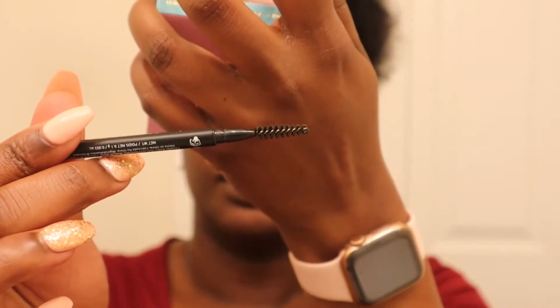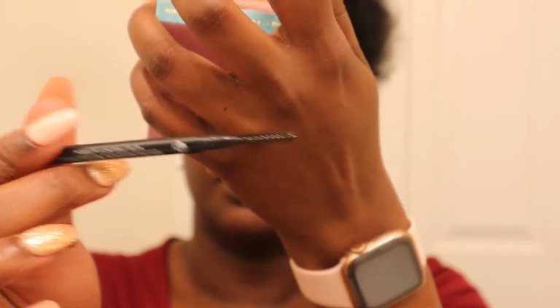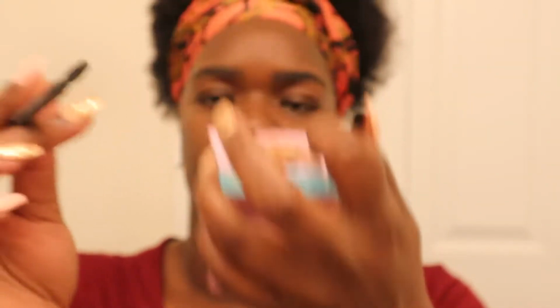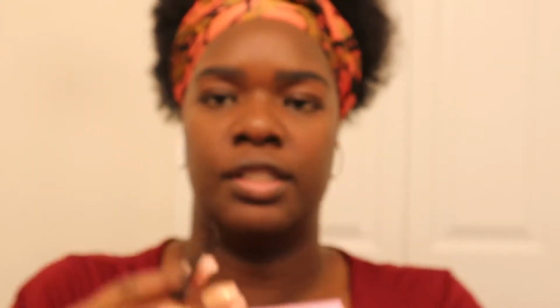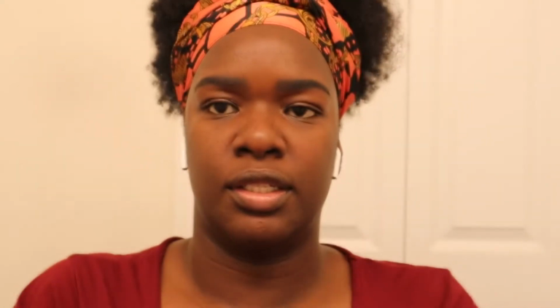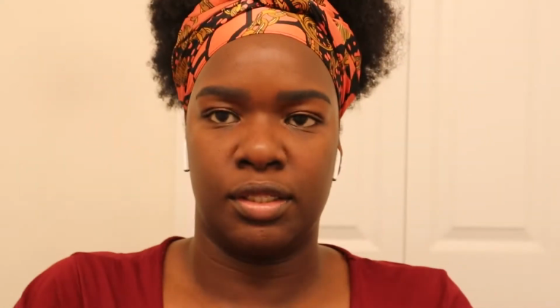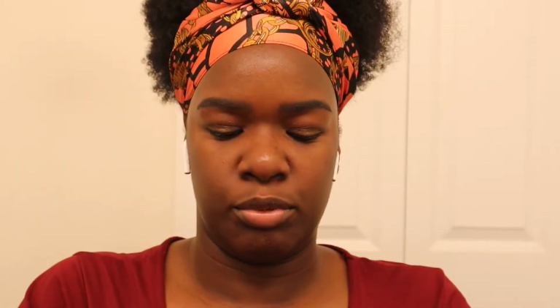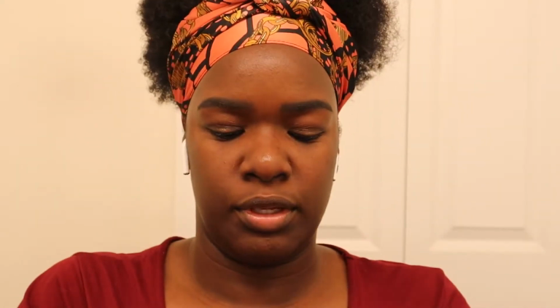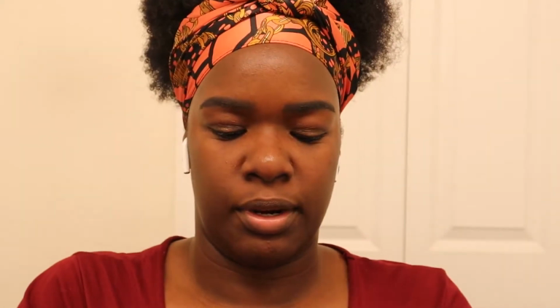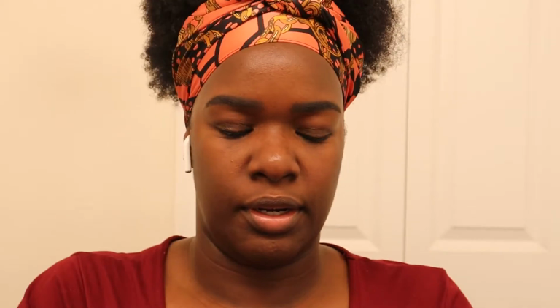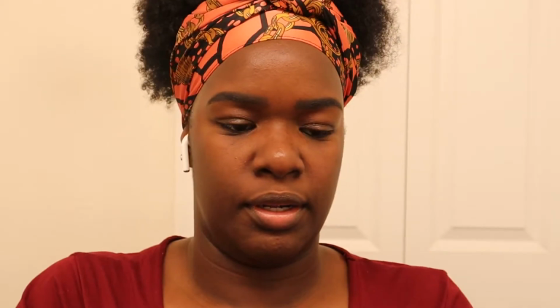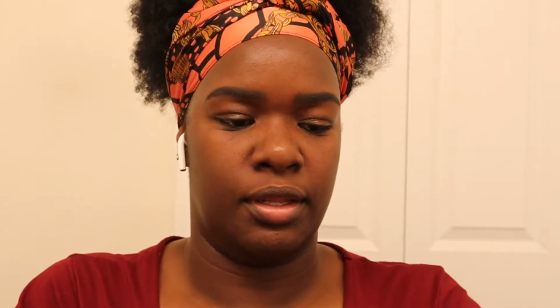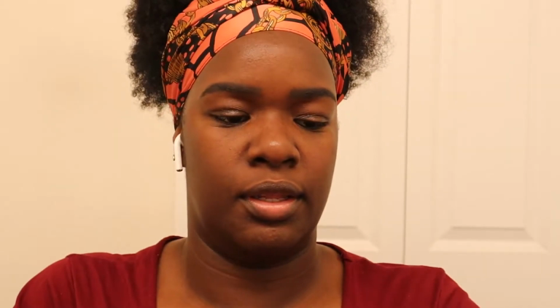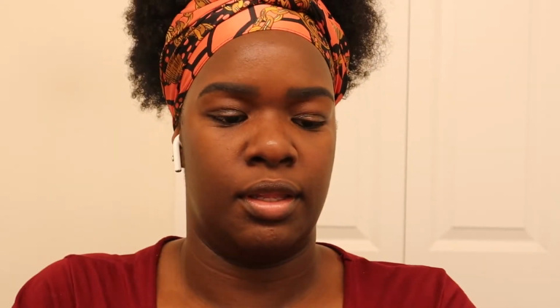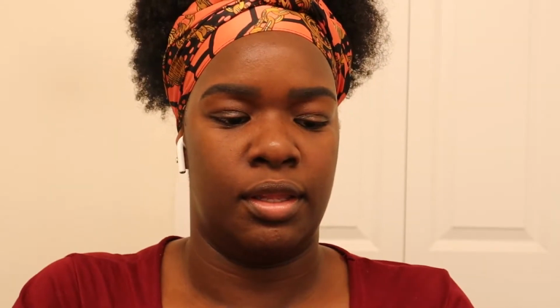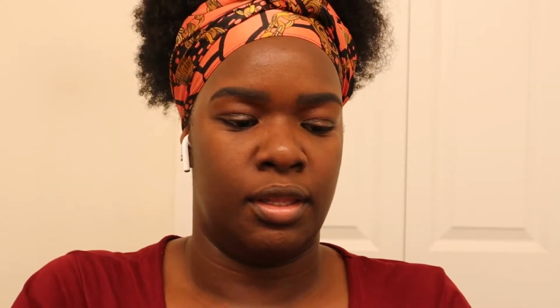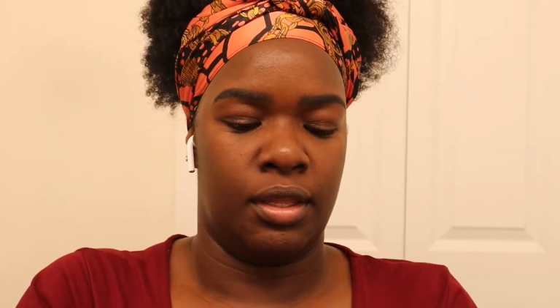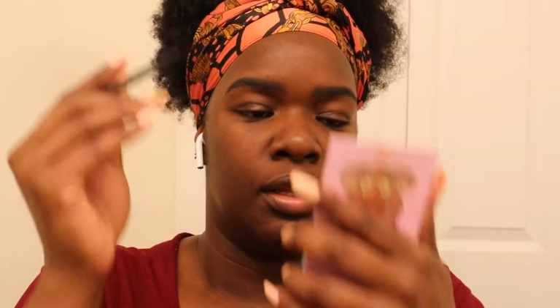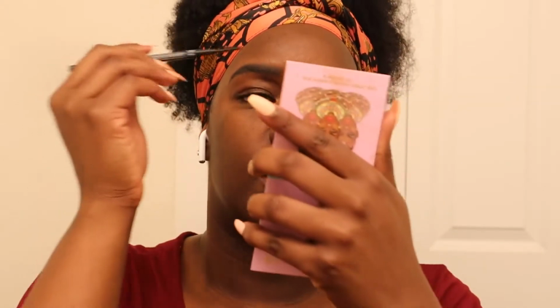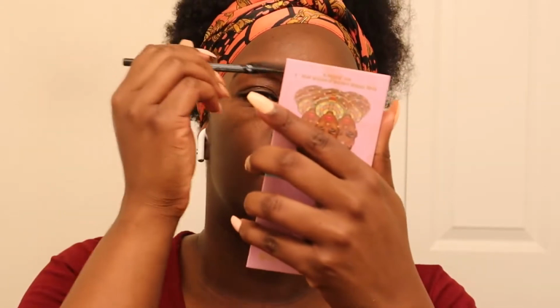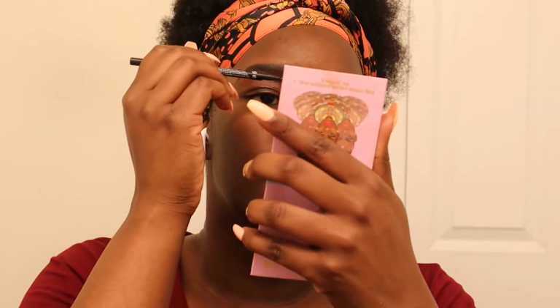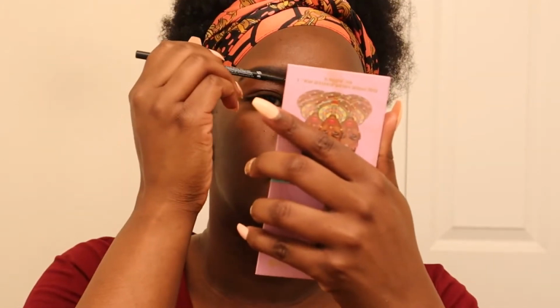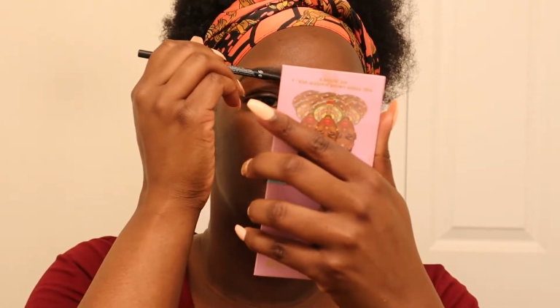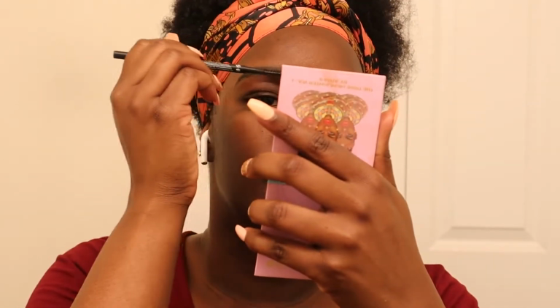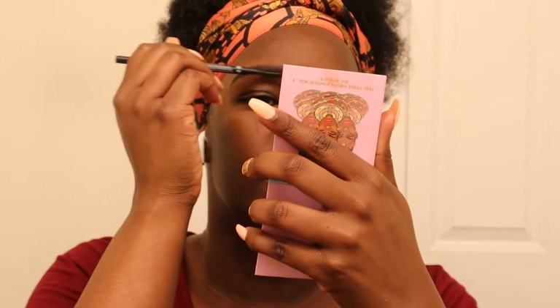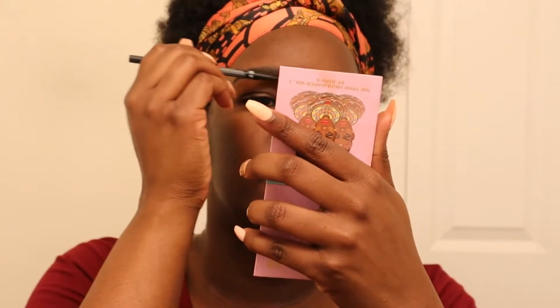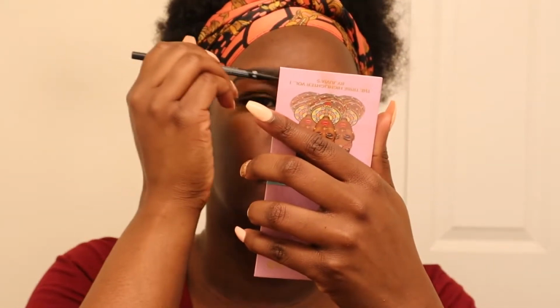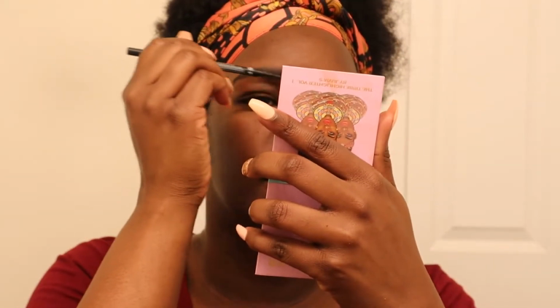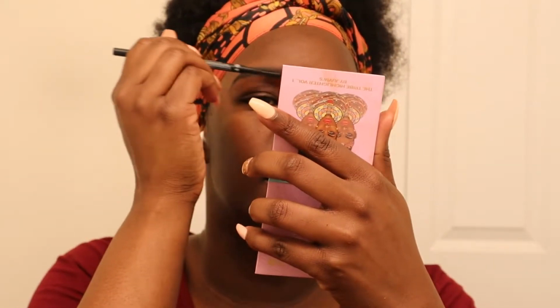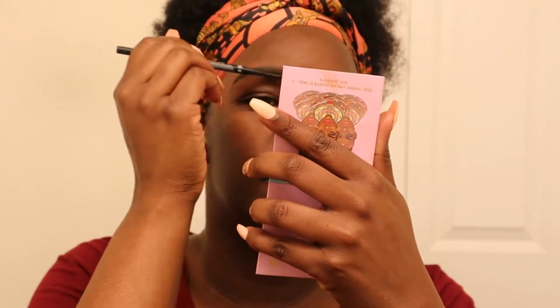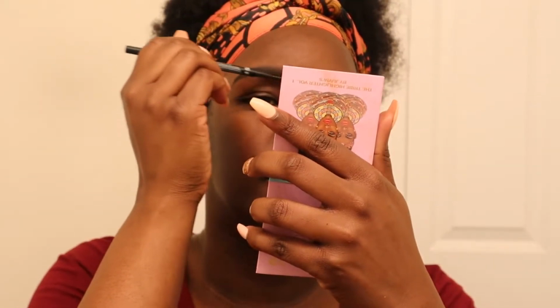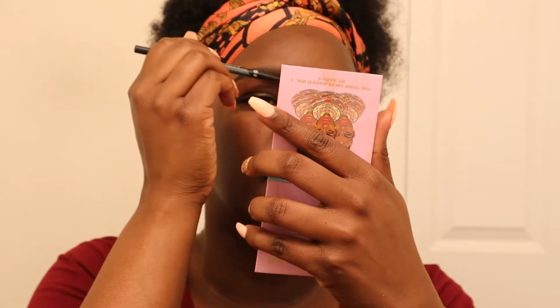Then I take the spoolie end and just fade the front.